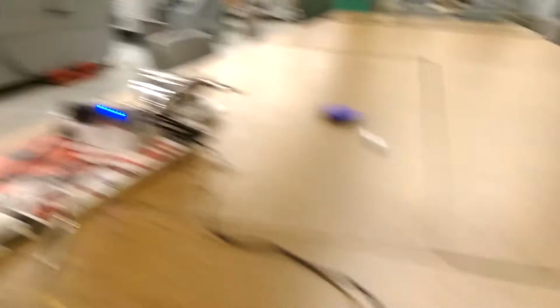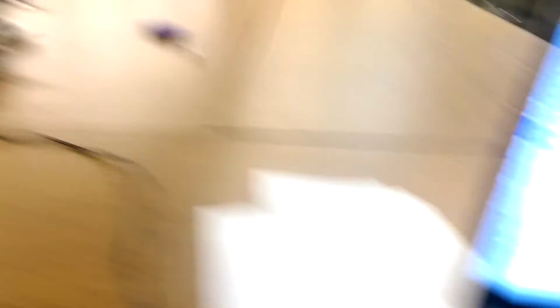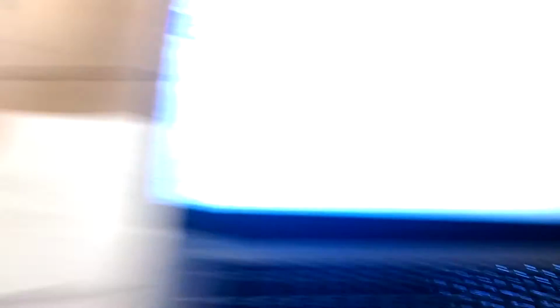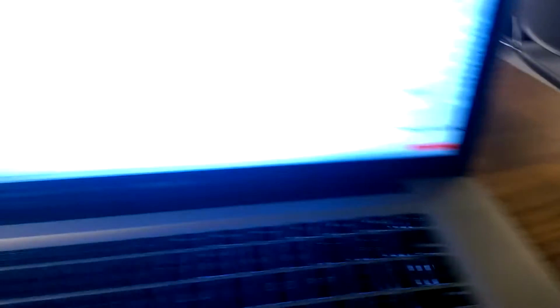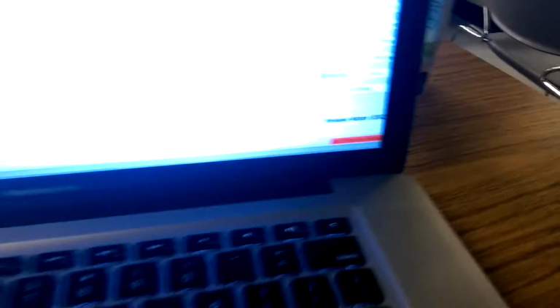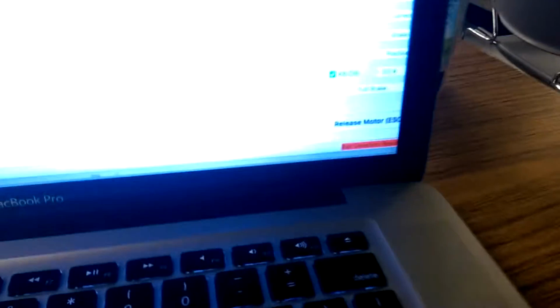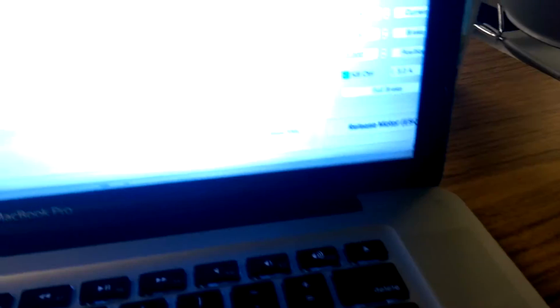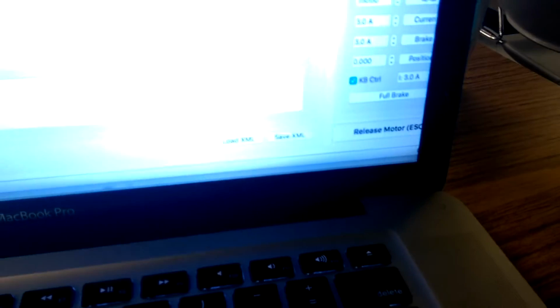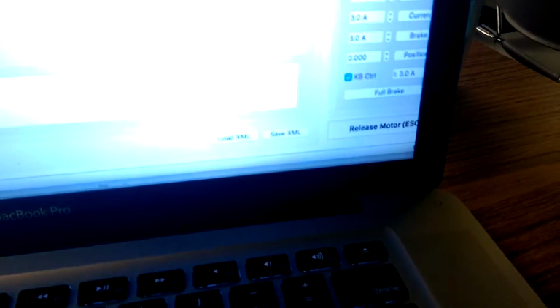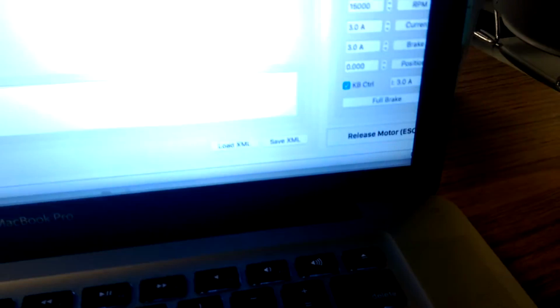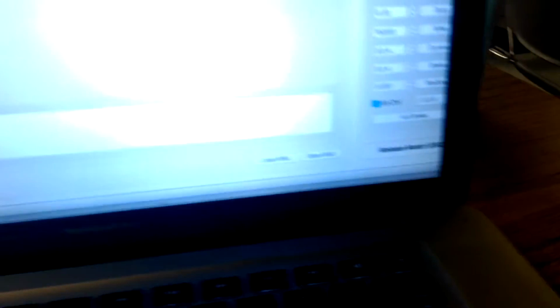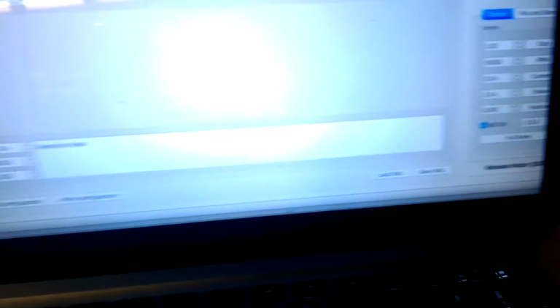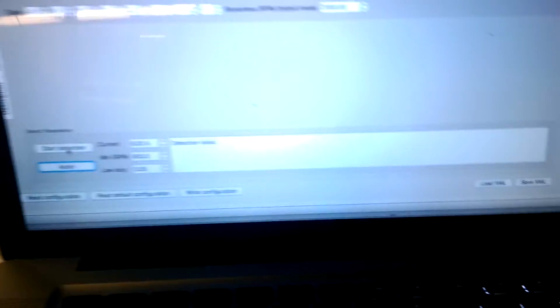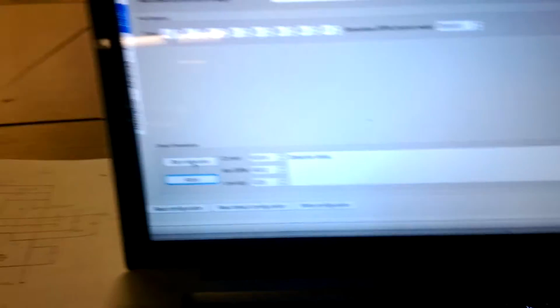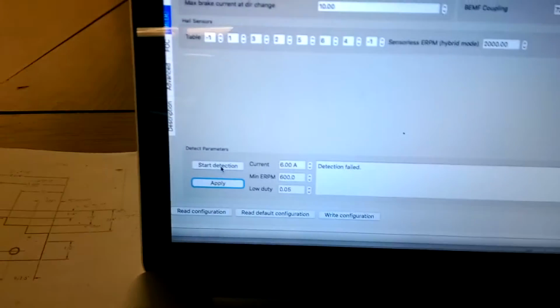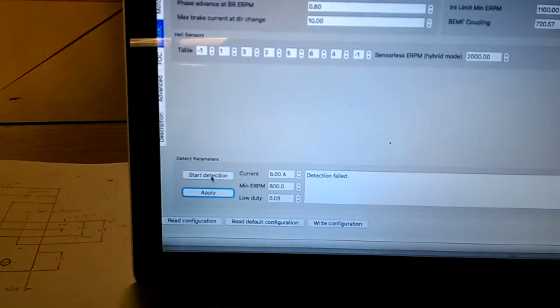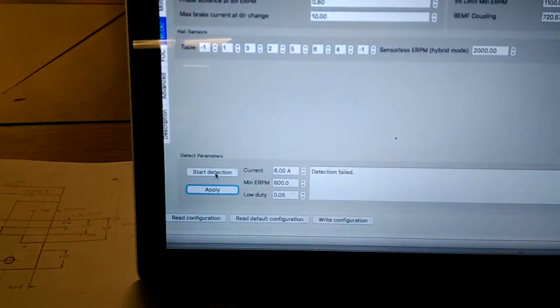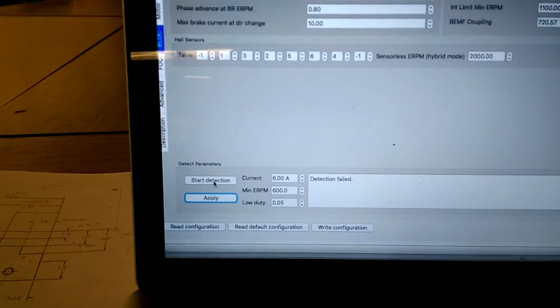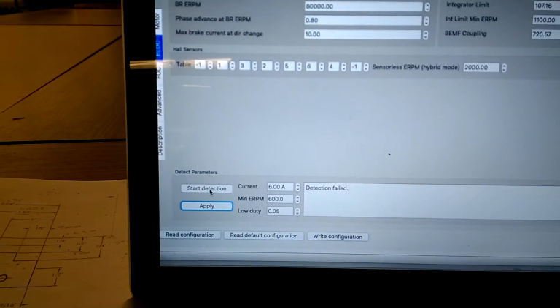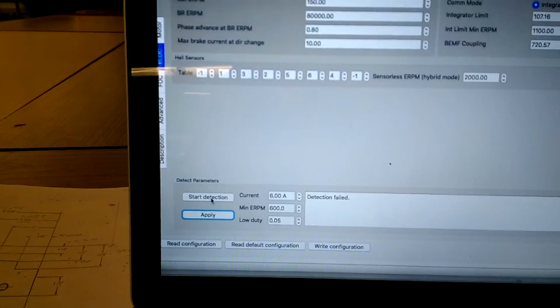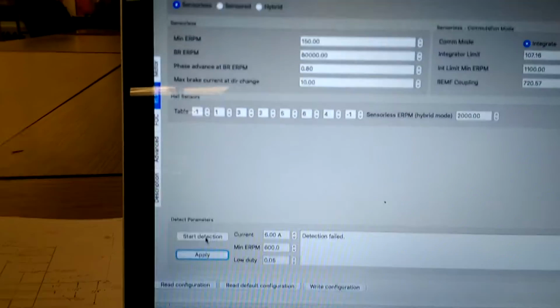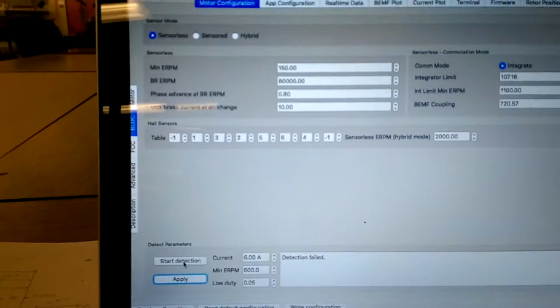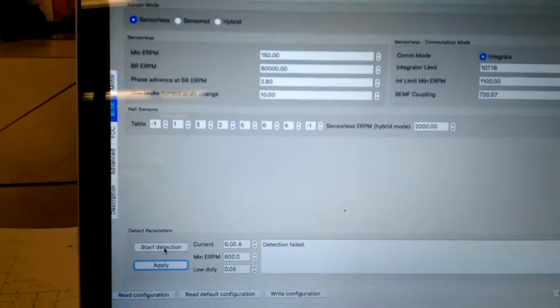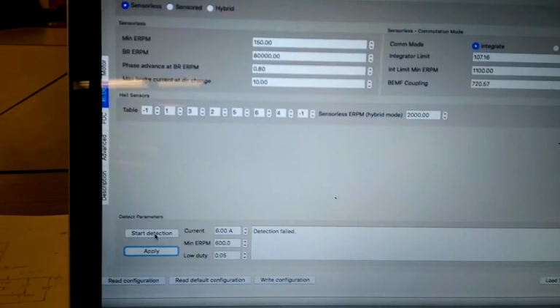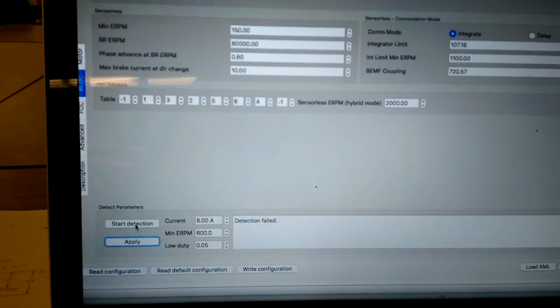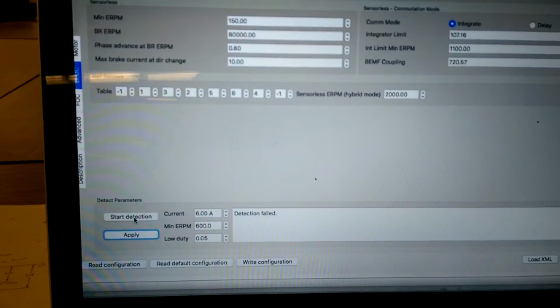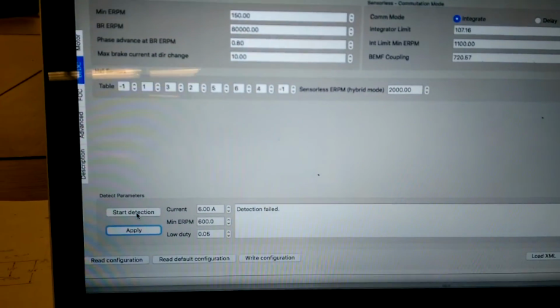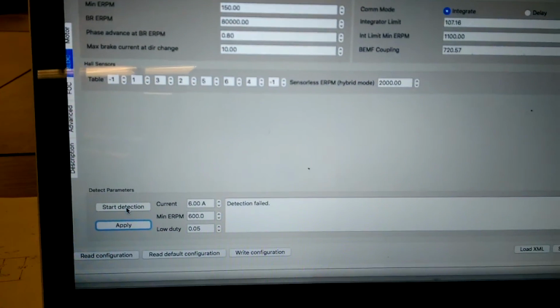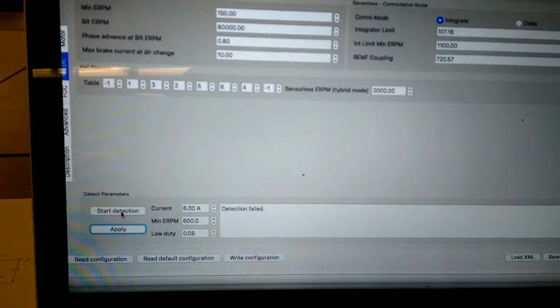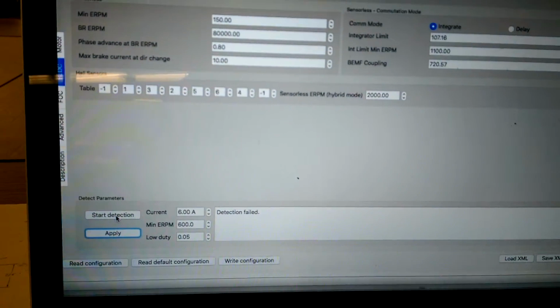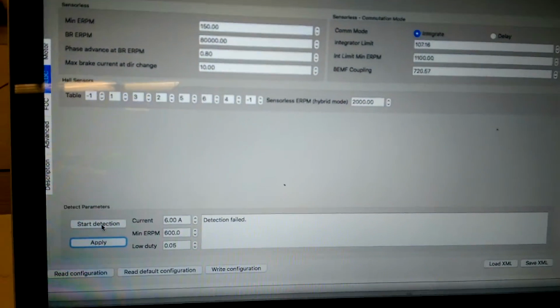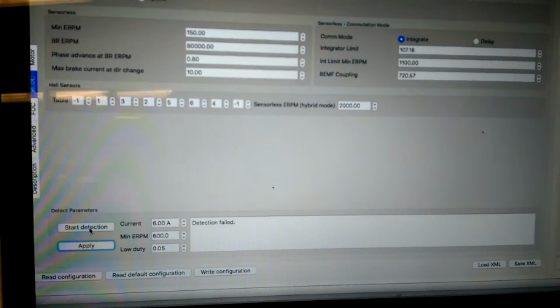And then at the bottom it says 'bad motor detection results — detection failed.'